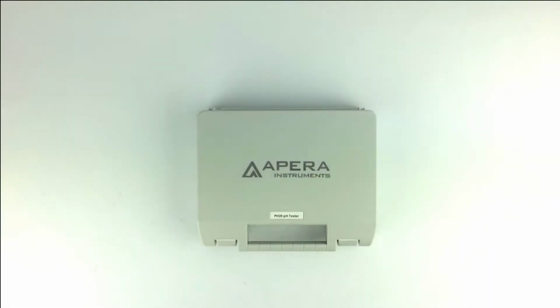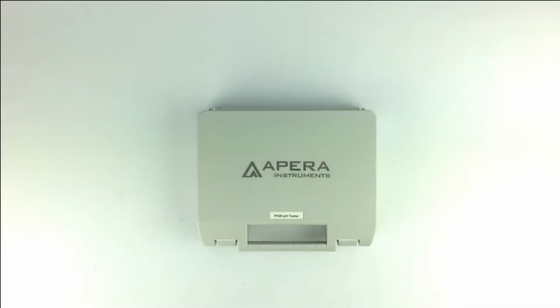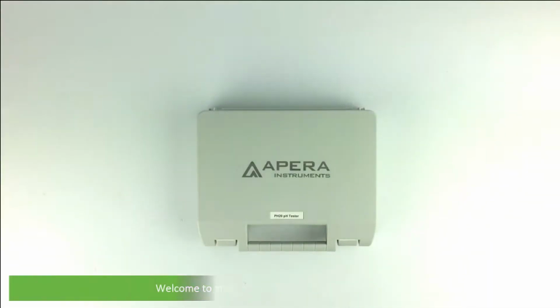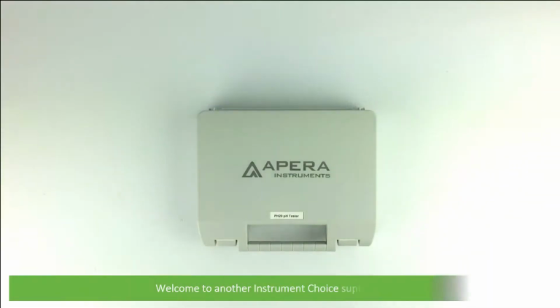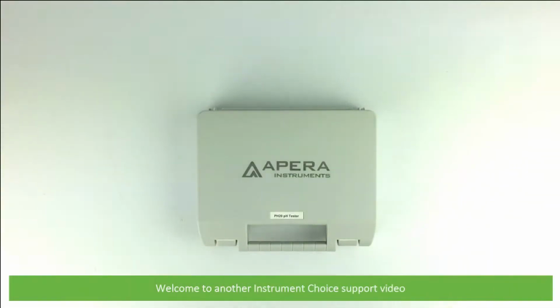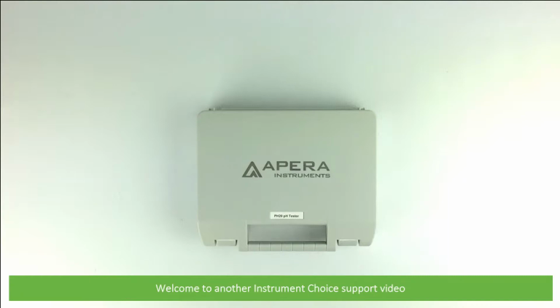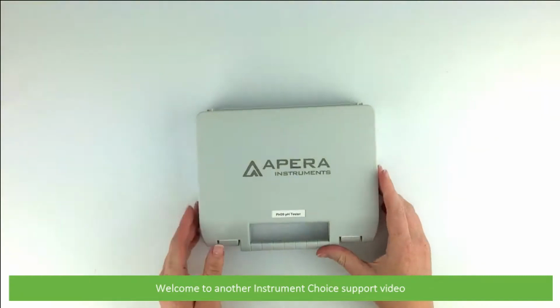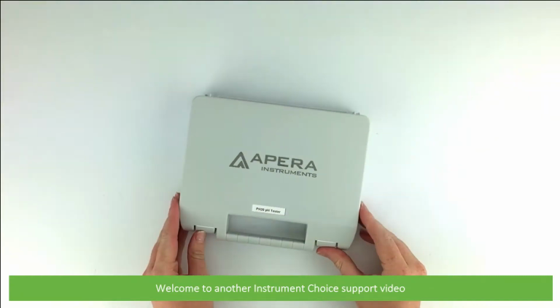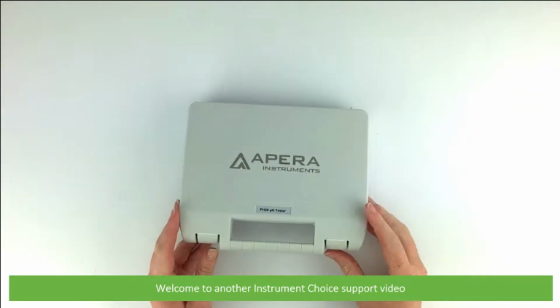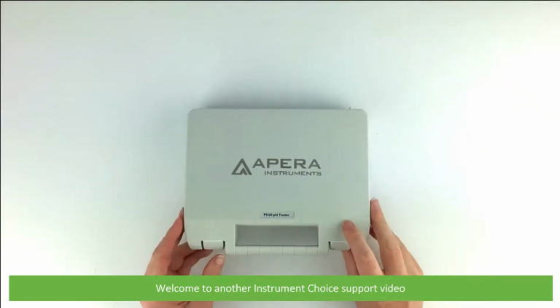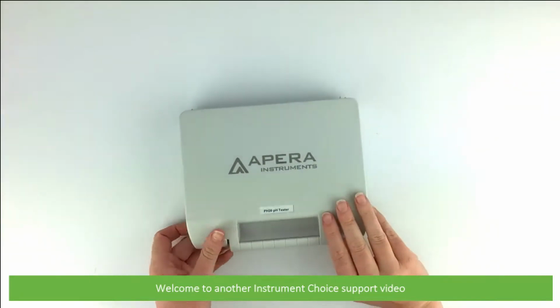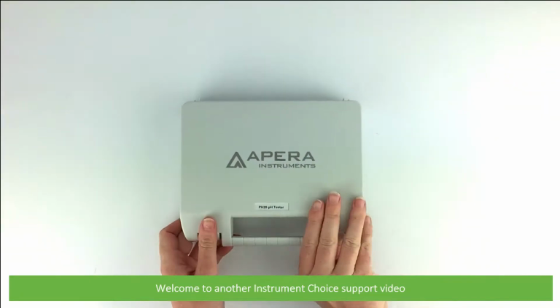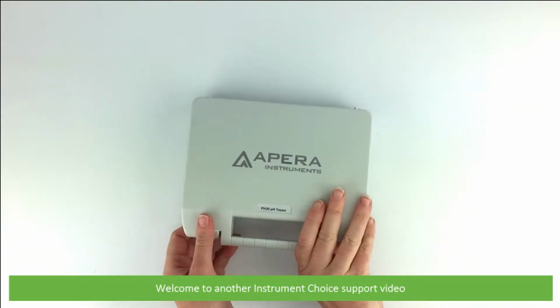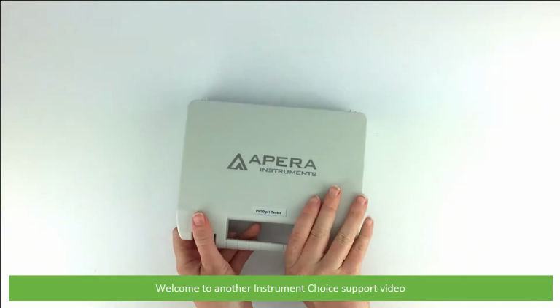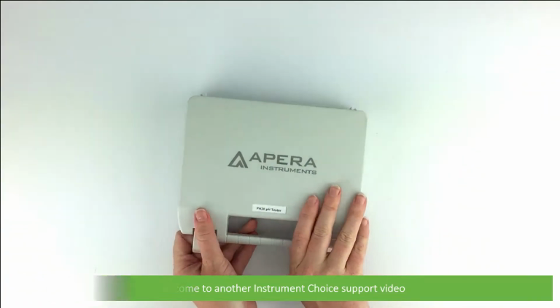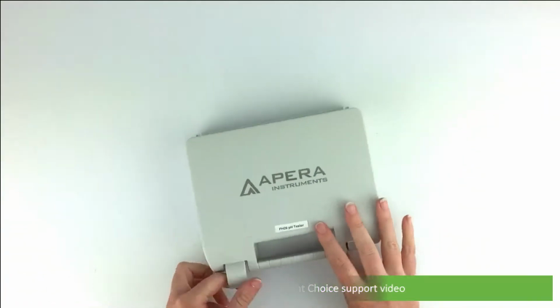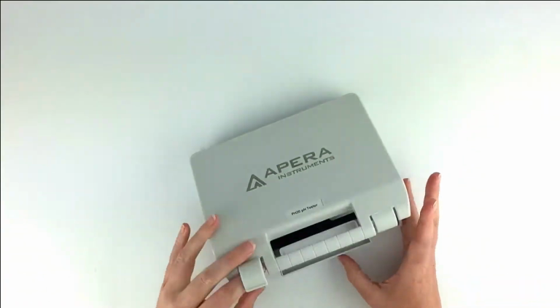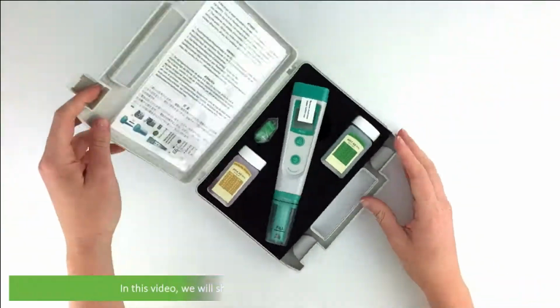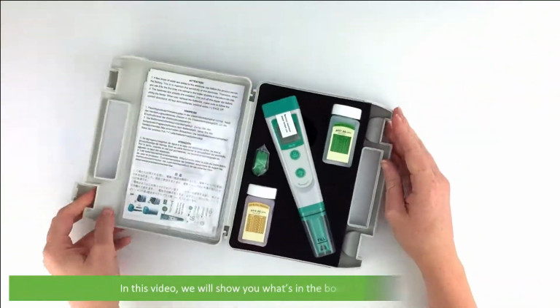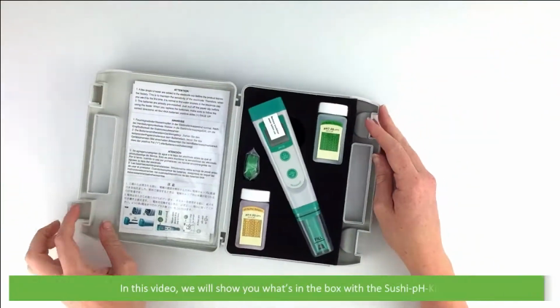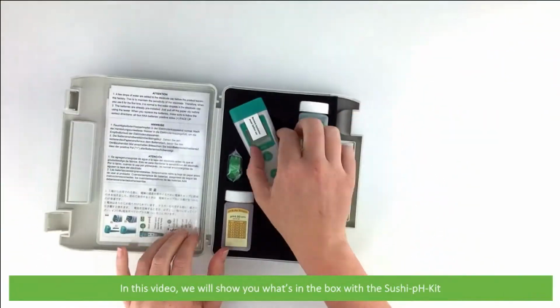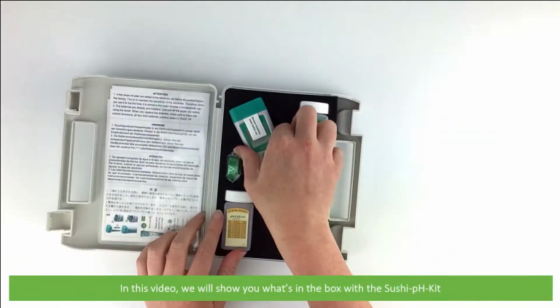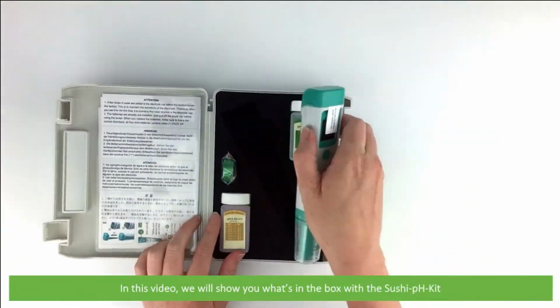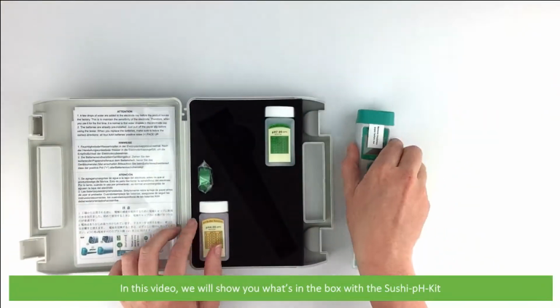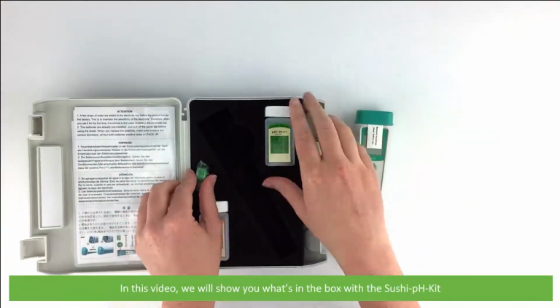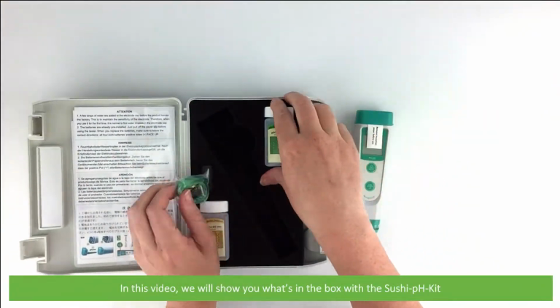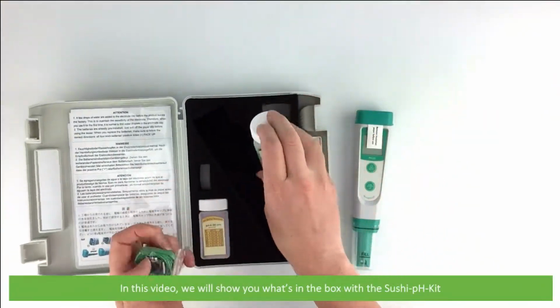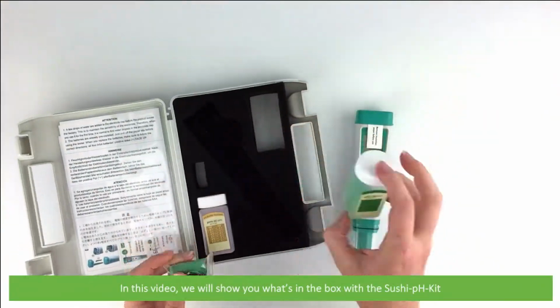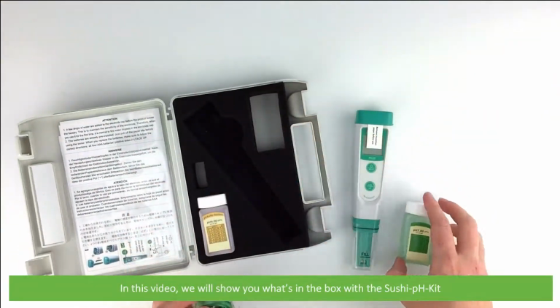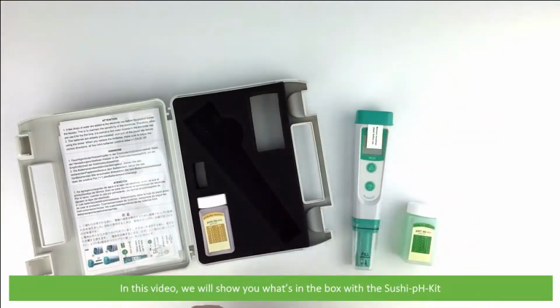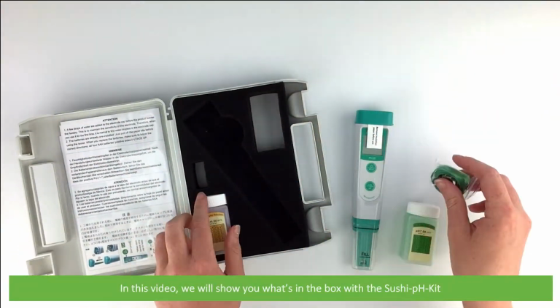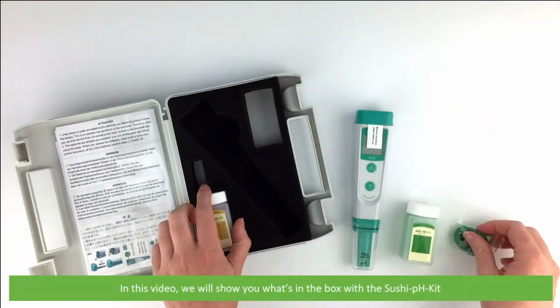Hi and welcome to another Instrument Choice support video. In this video we'll show you what's in the box with the Sushi pH kit.